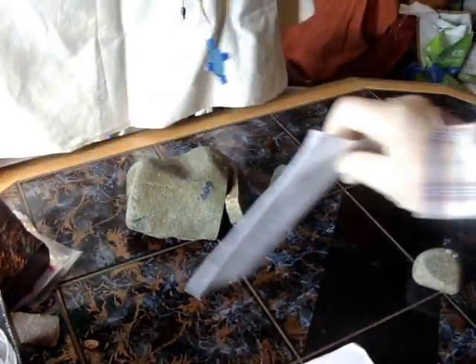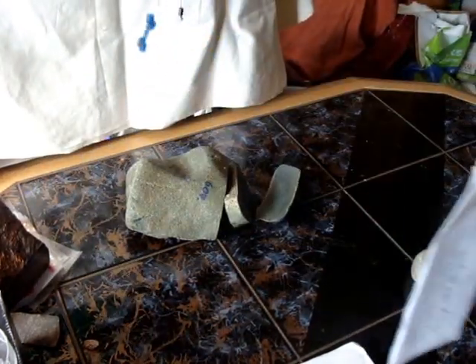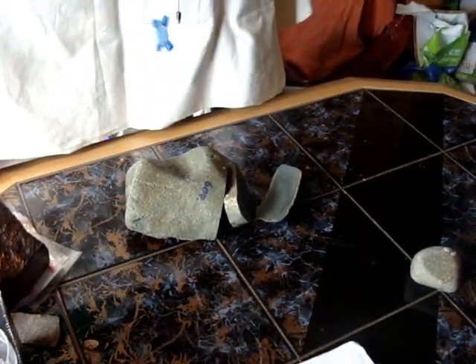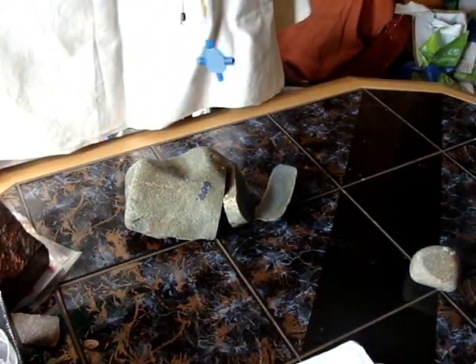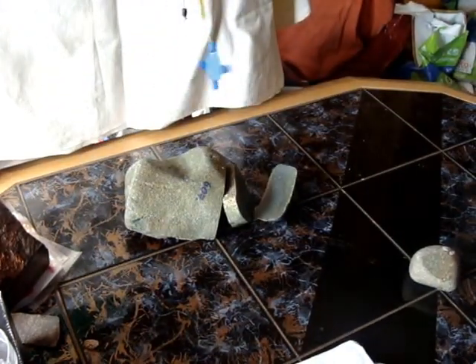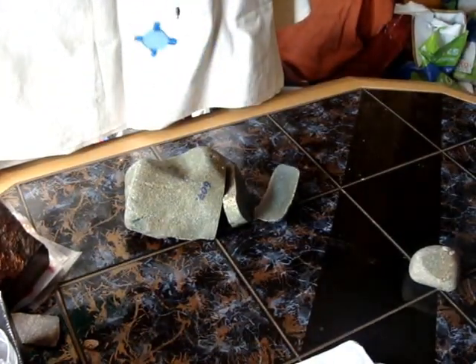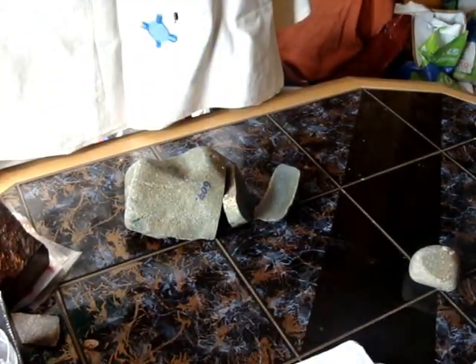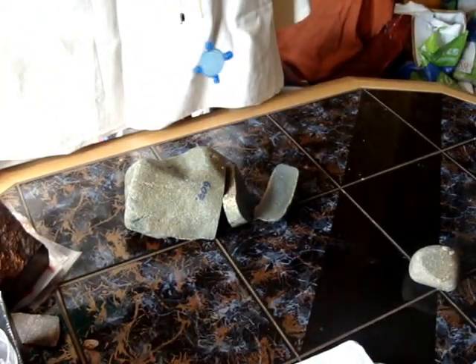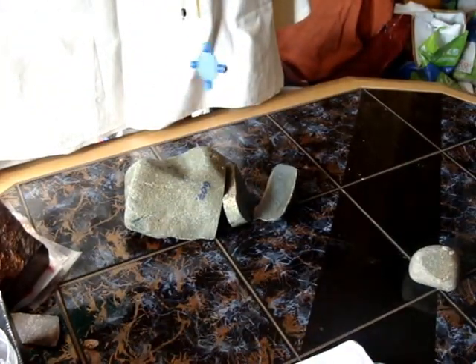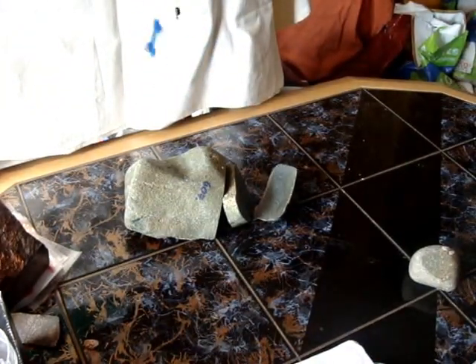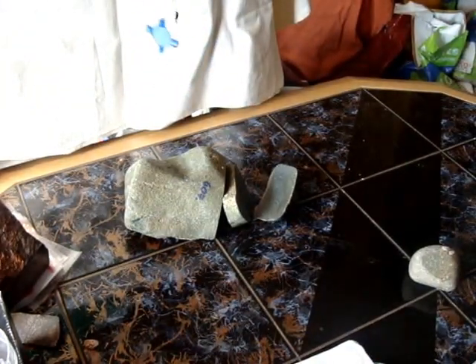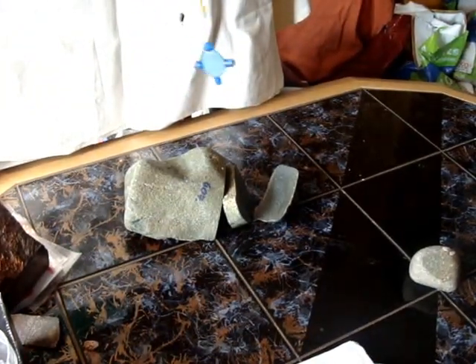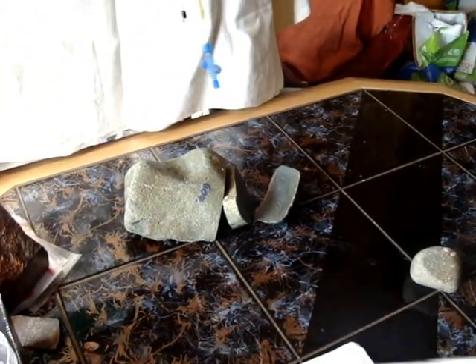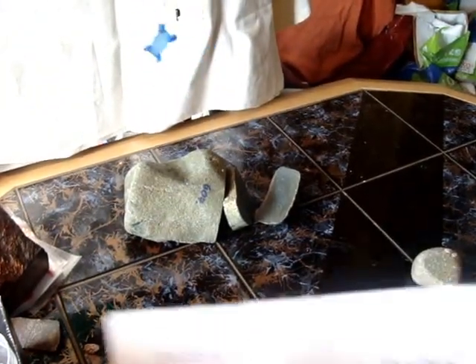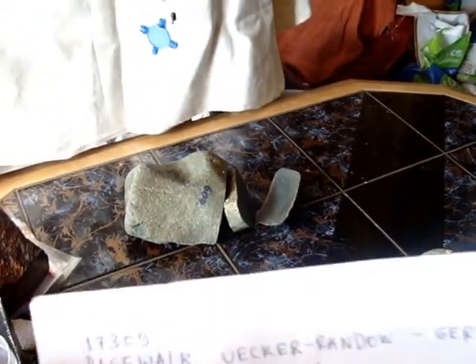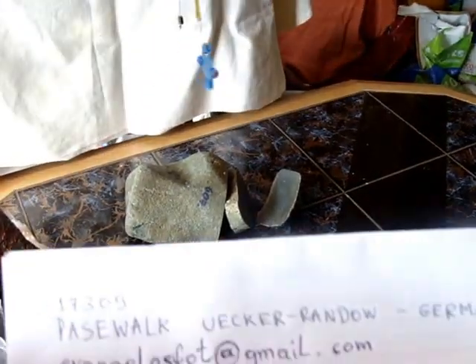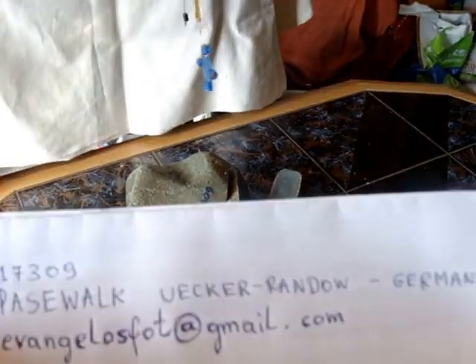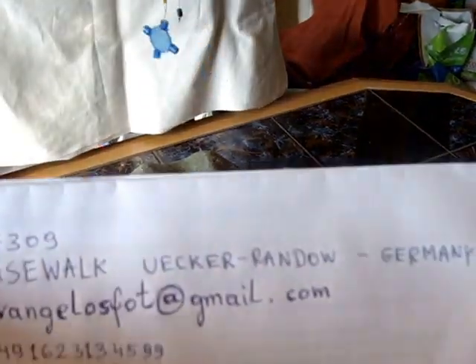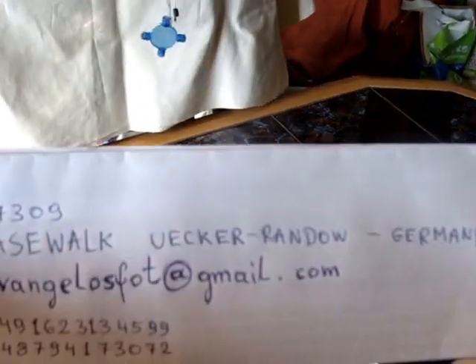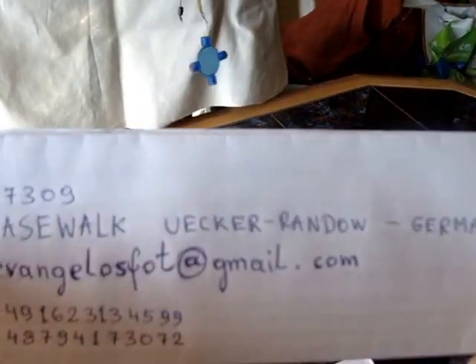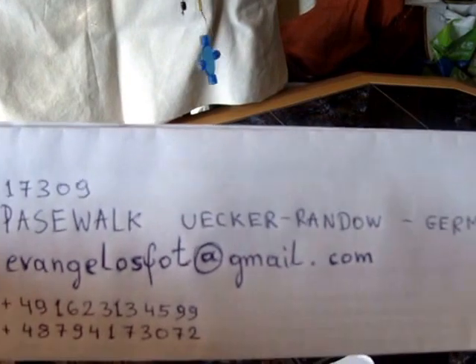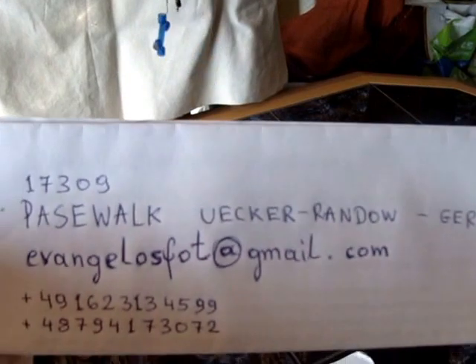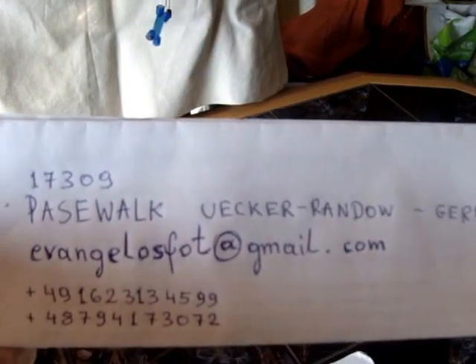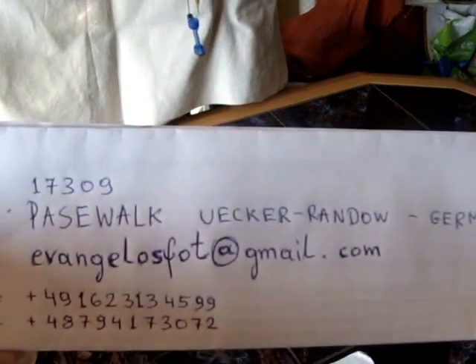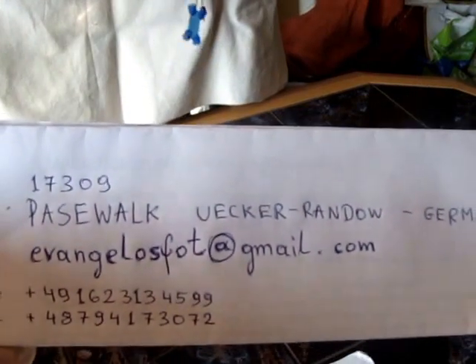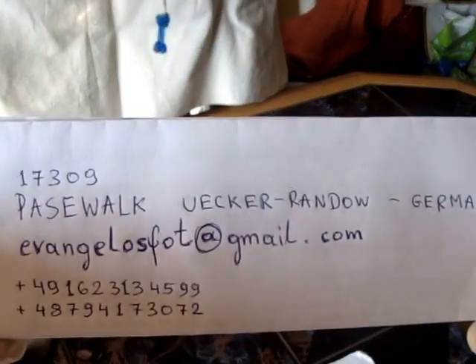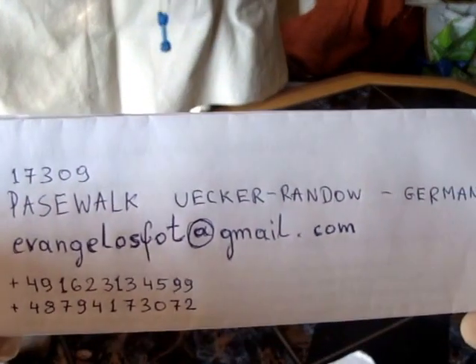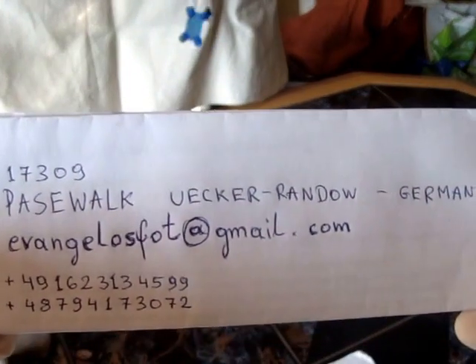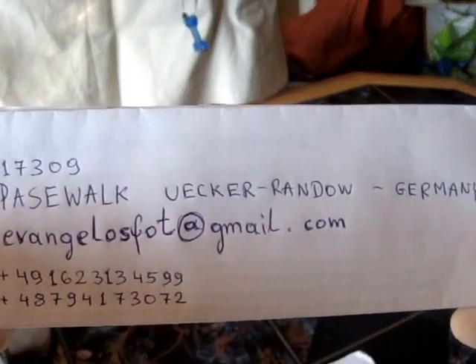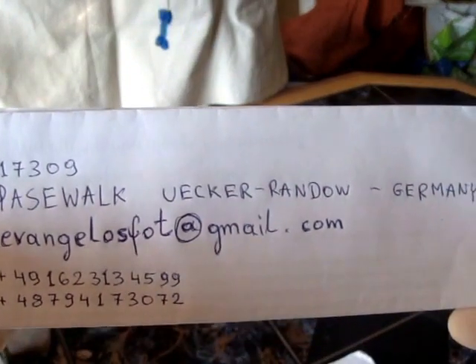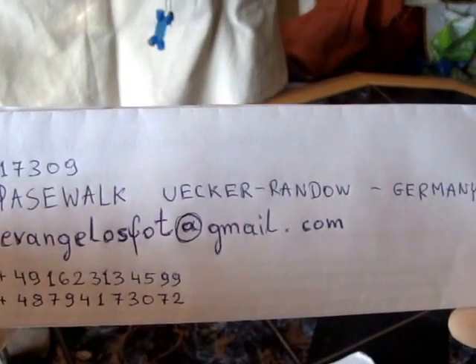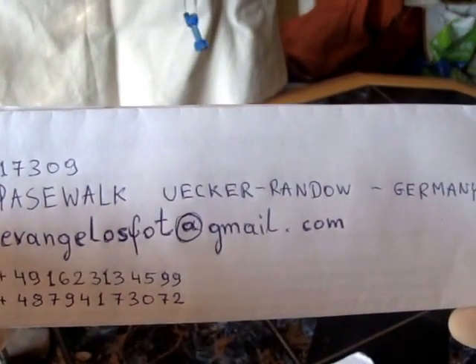That's all. Thank you for watching. If anybody is interested, here are my contact details.